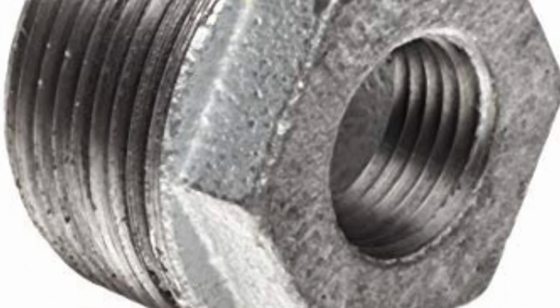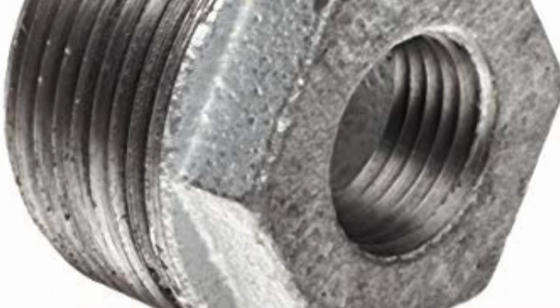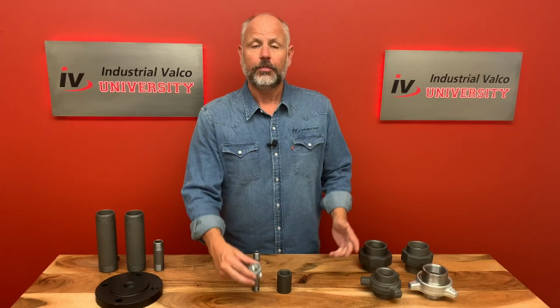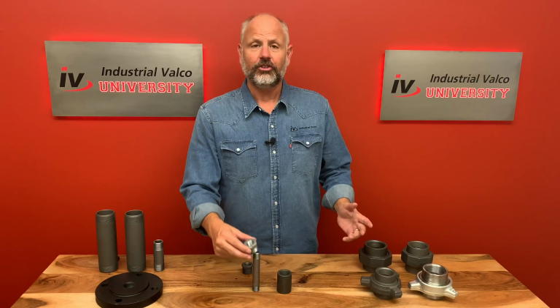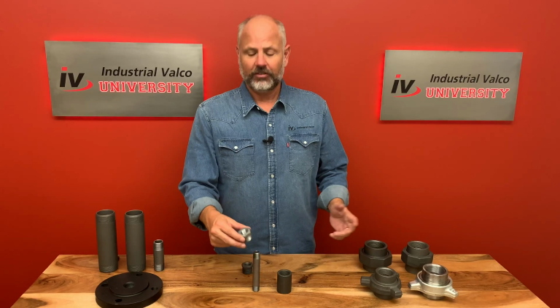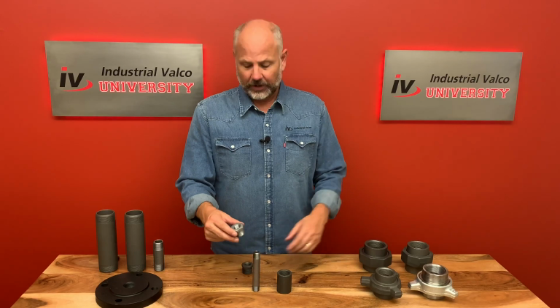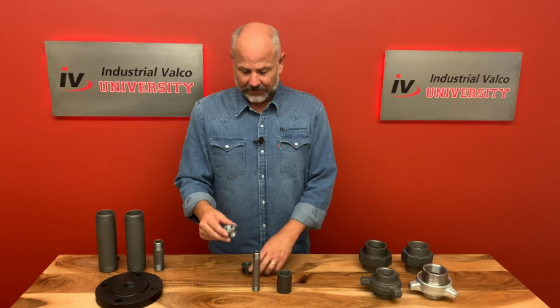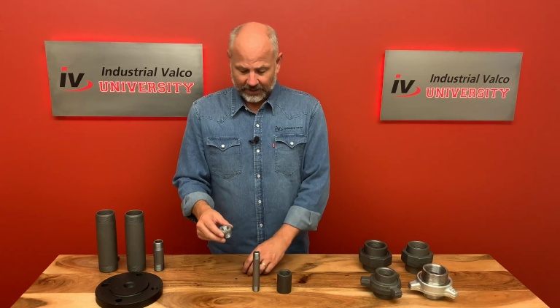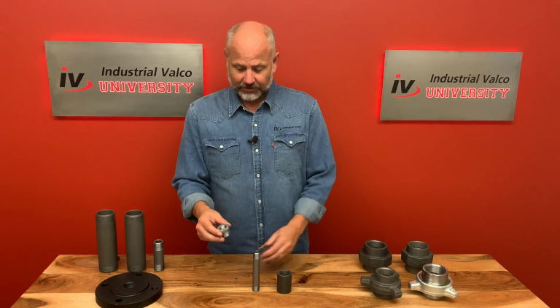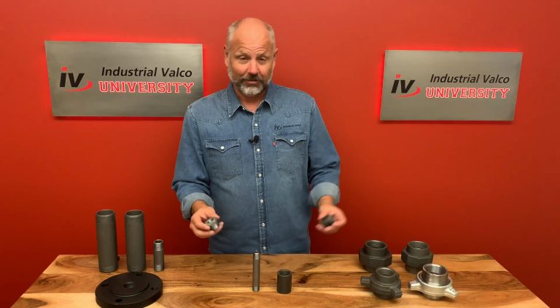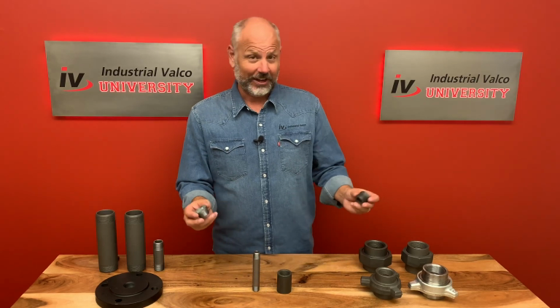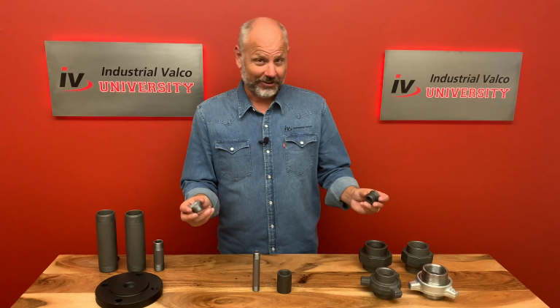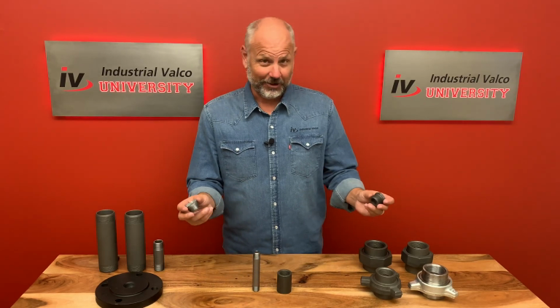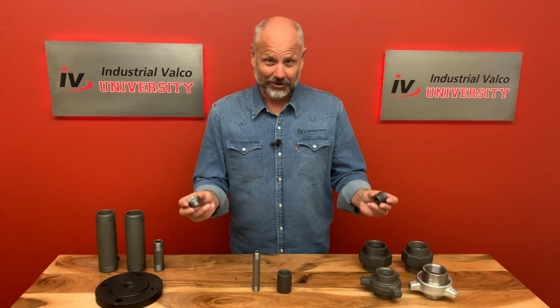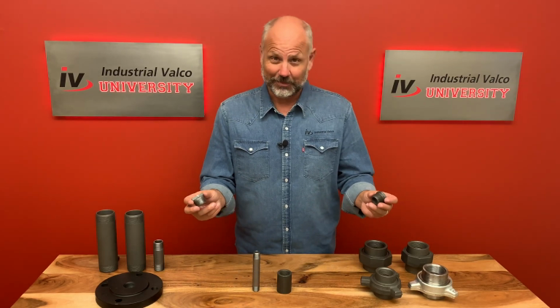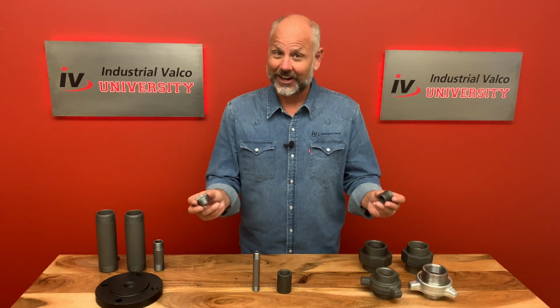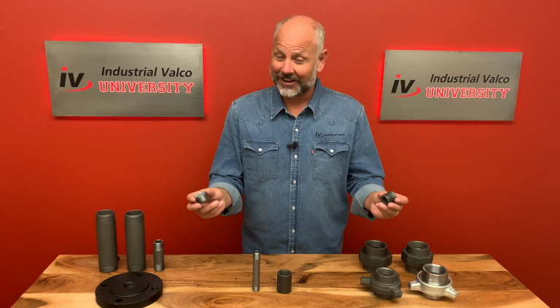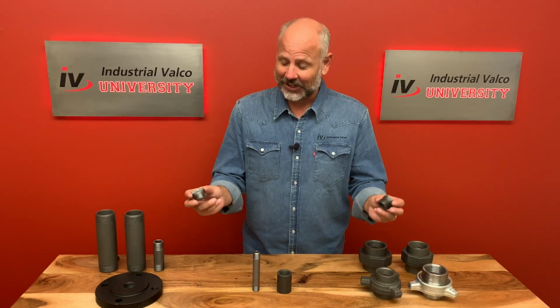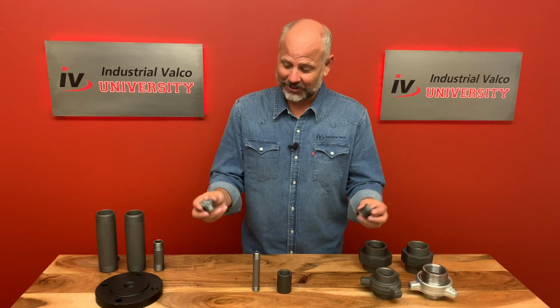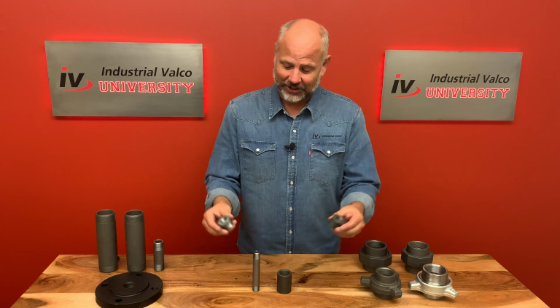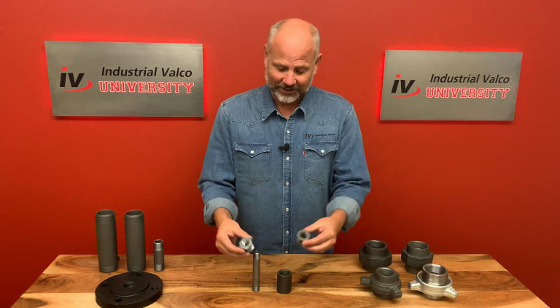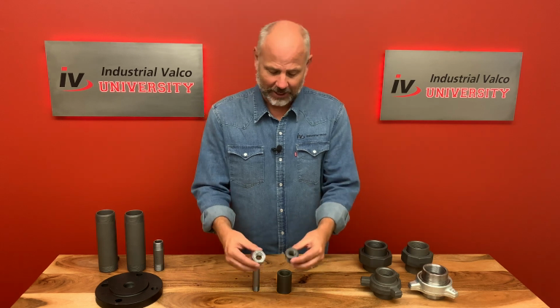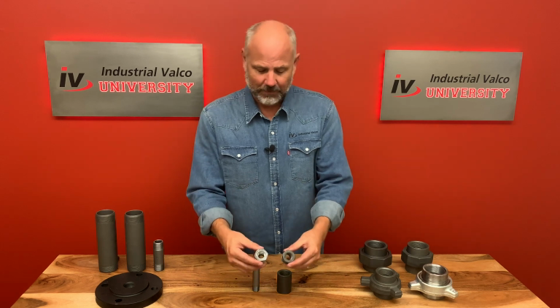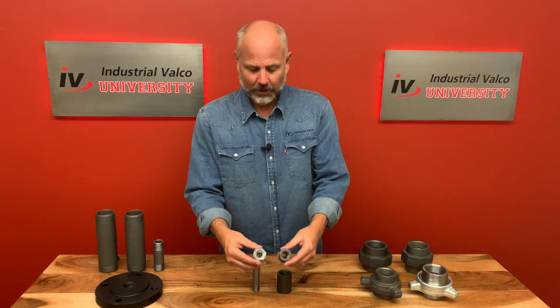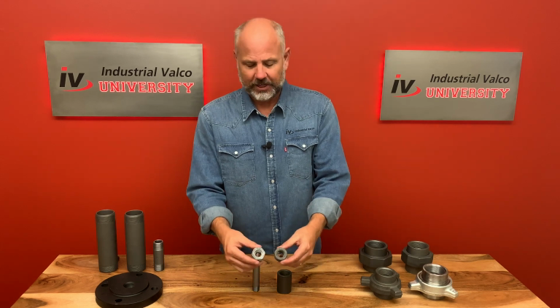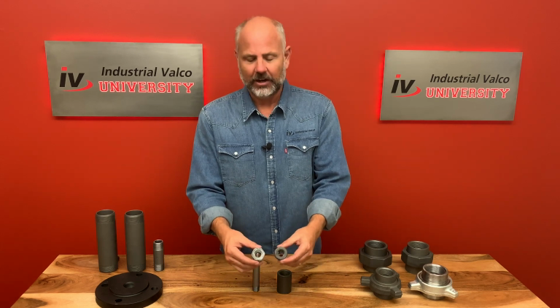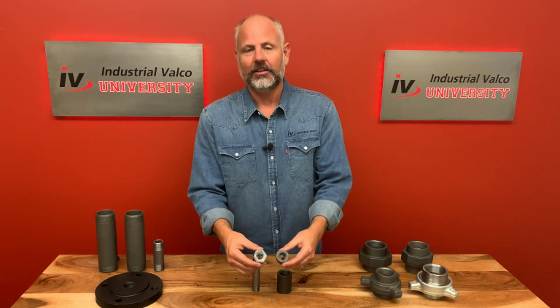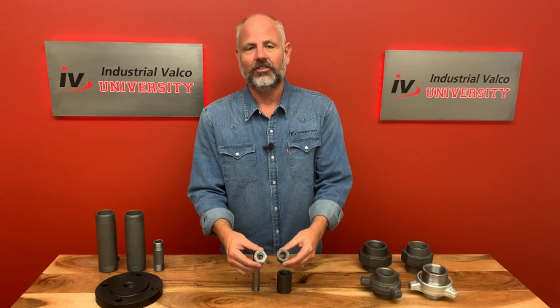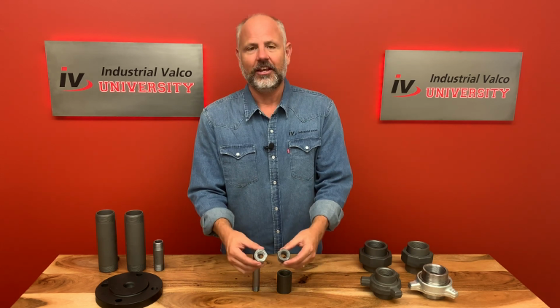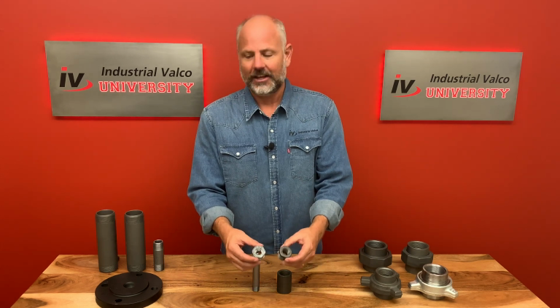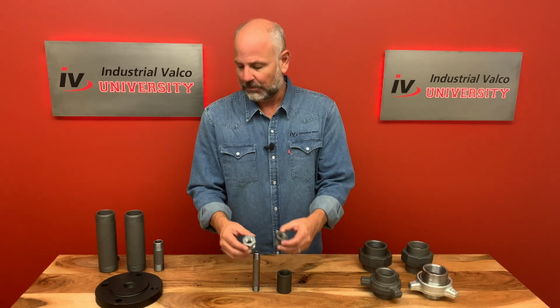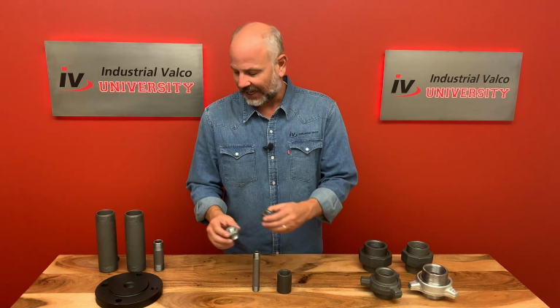The bushings that we have at Industrial Valco, which you can buy at Valco.com, we carry in zinc and black.